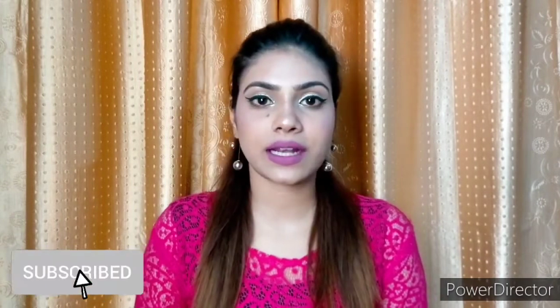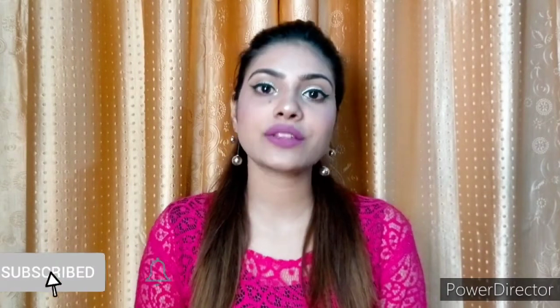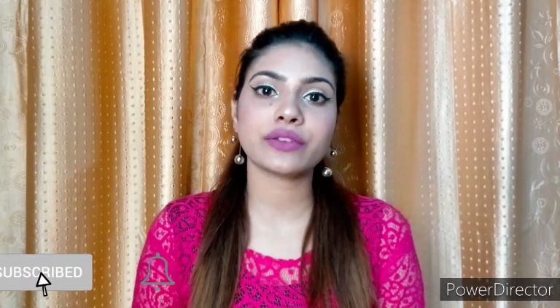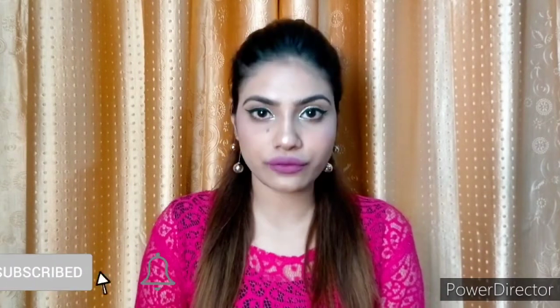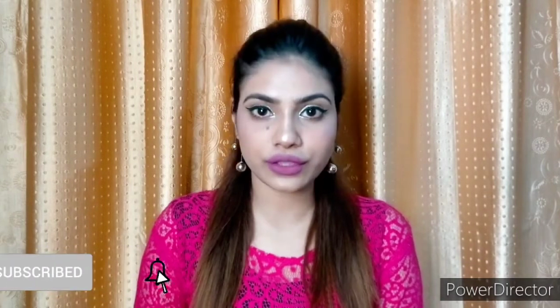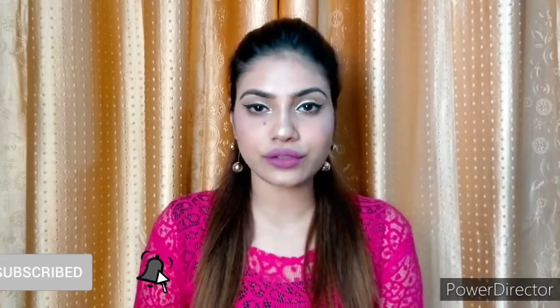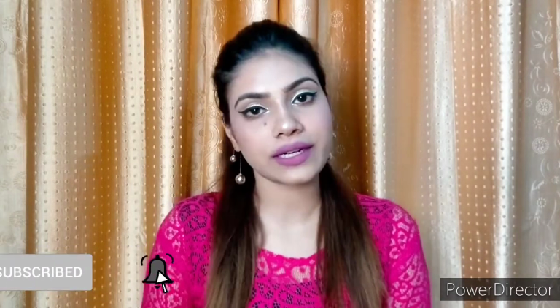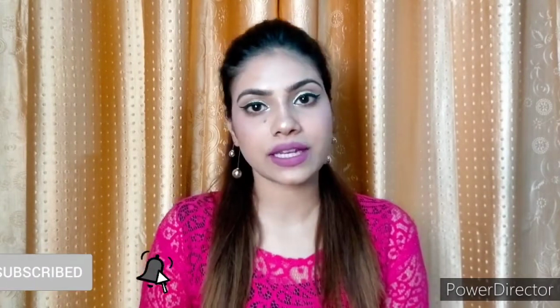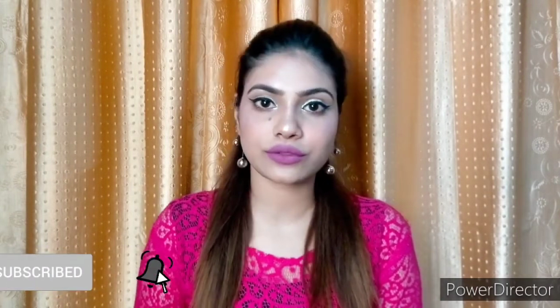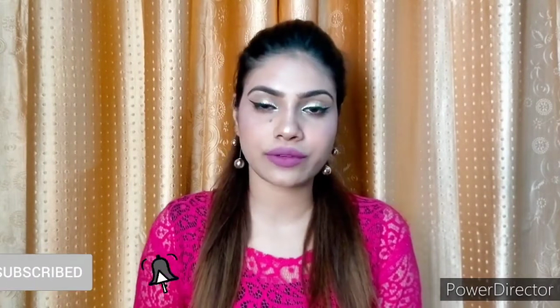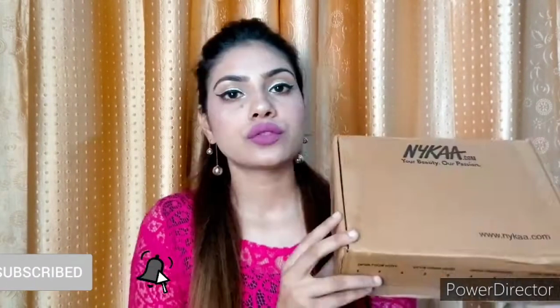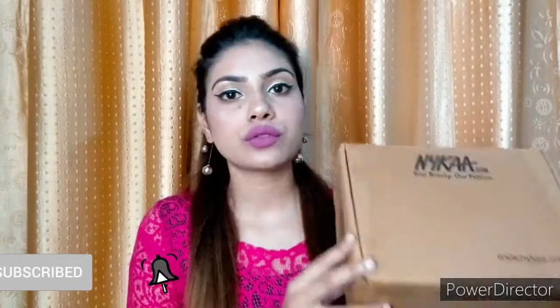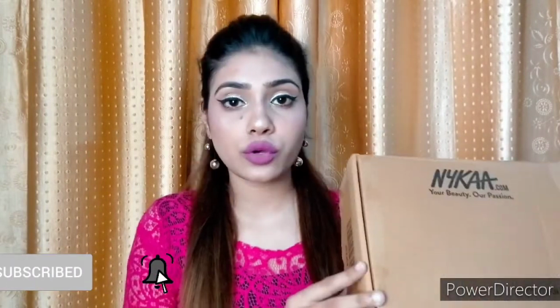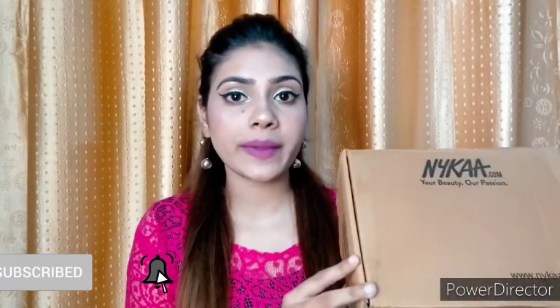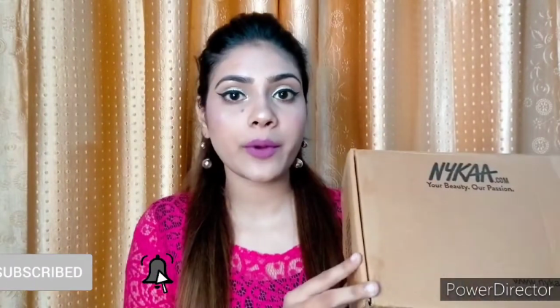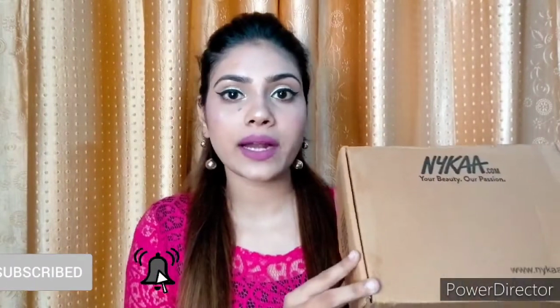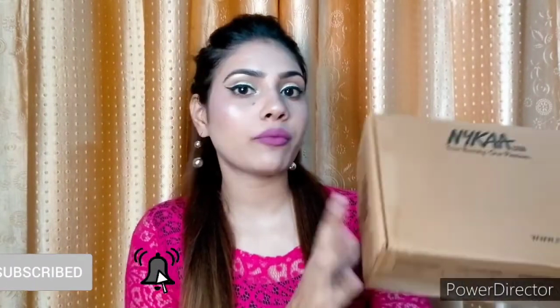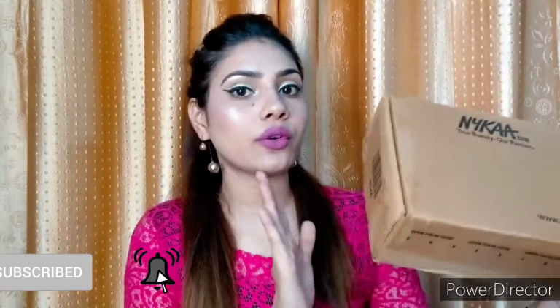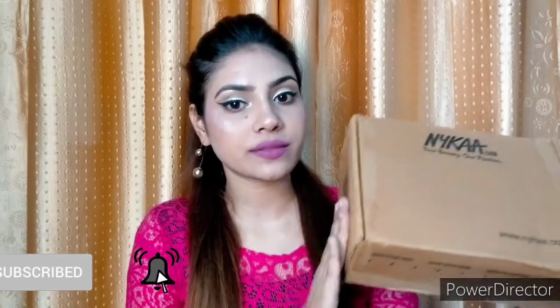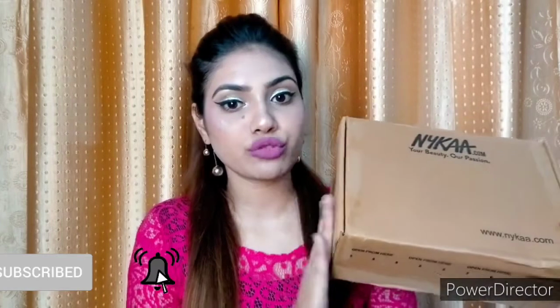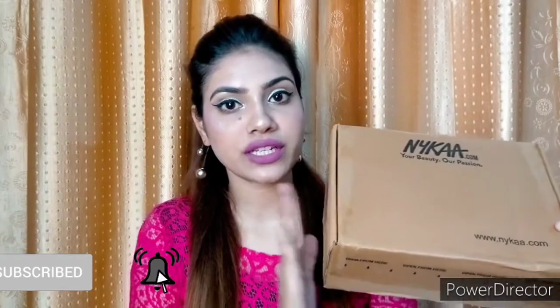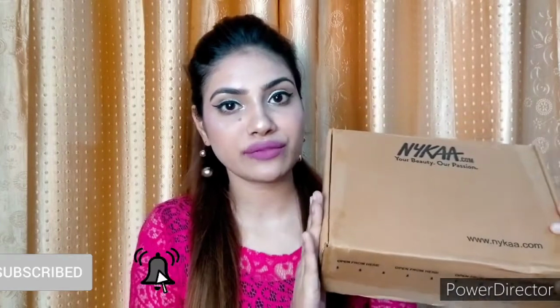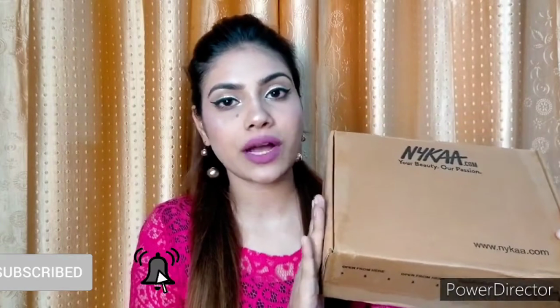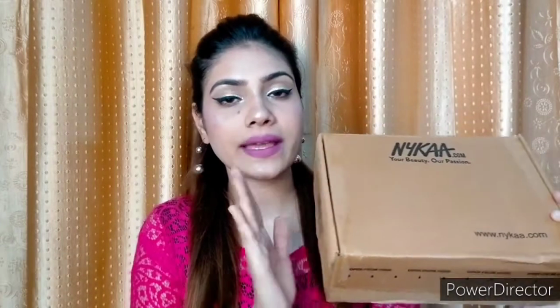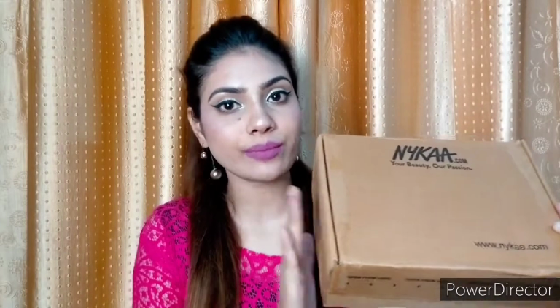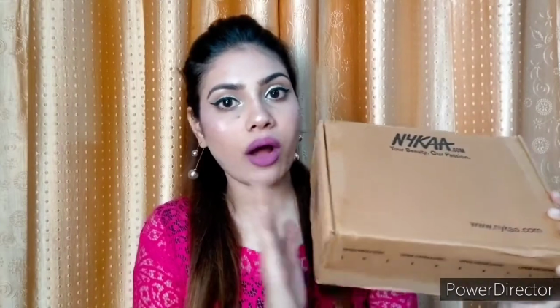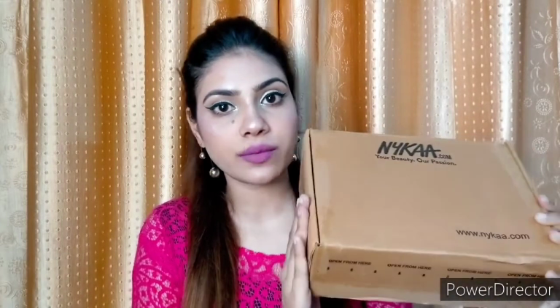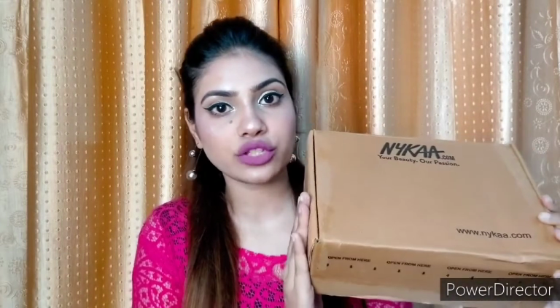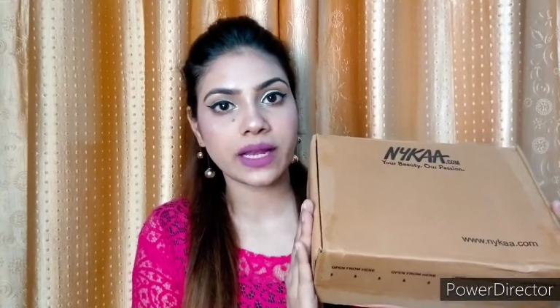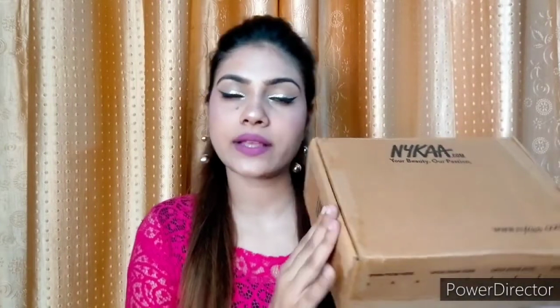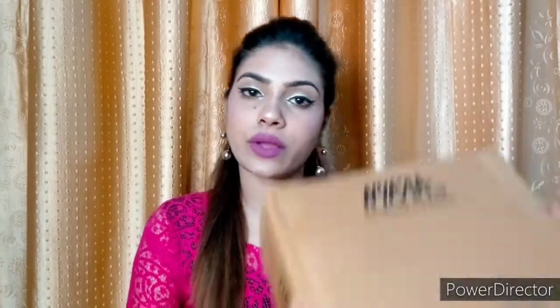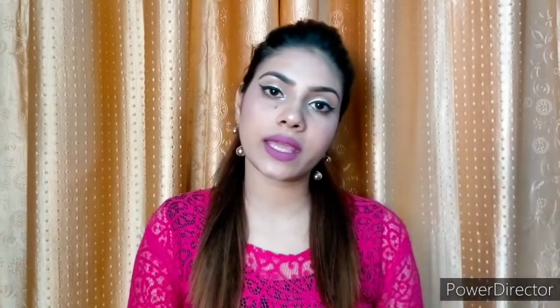So without further ado, let's get into this video. I will share with you which products I received in this box.